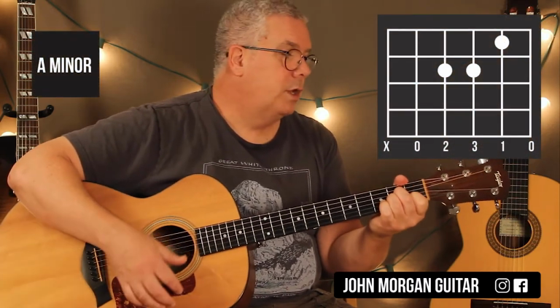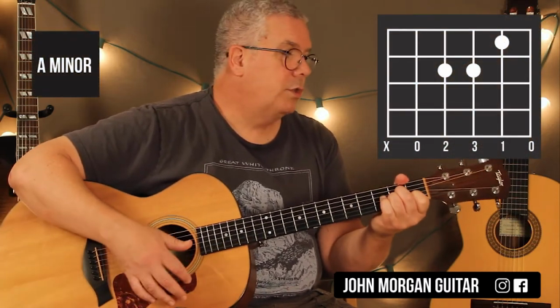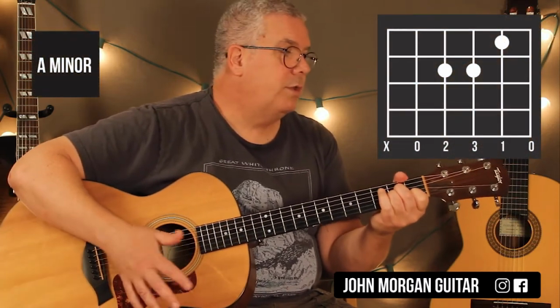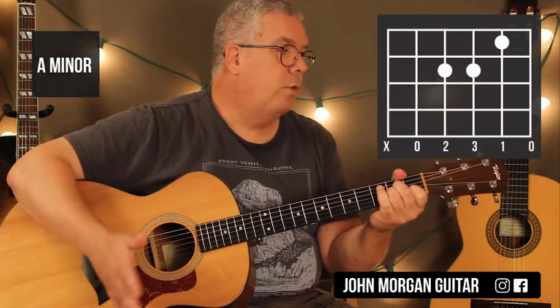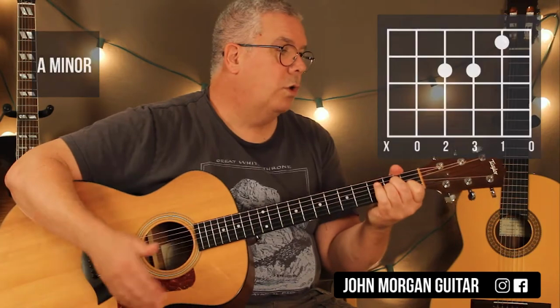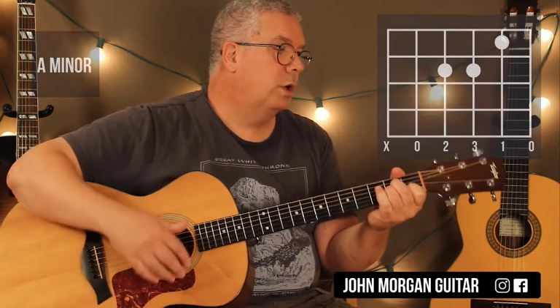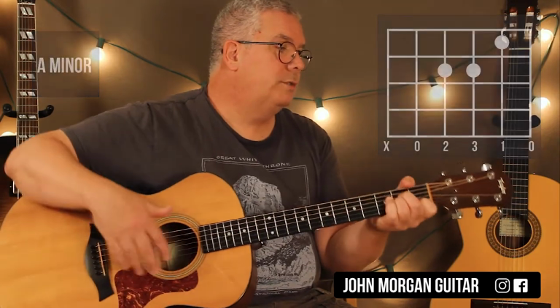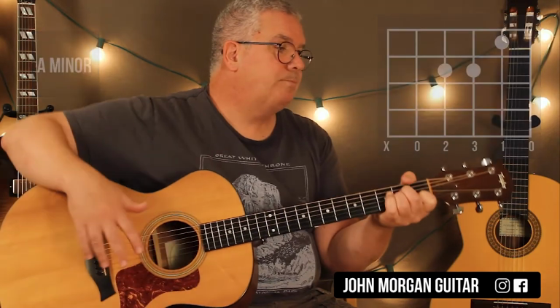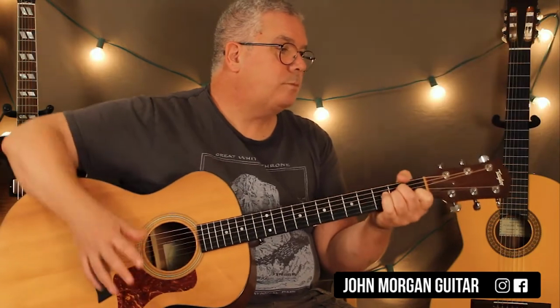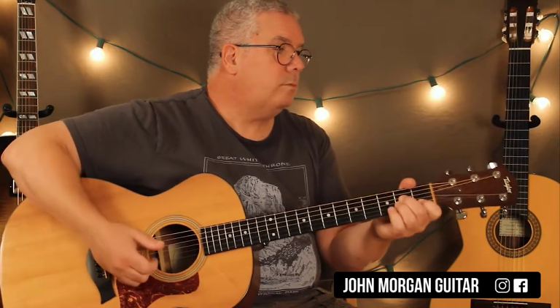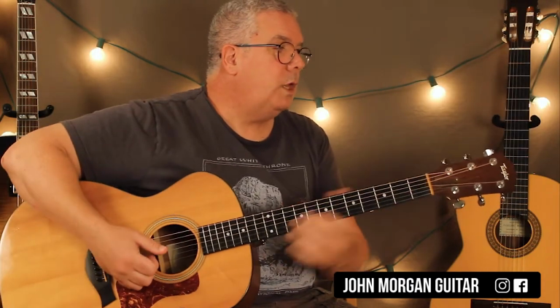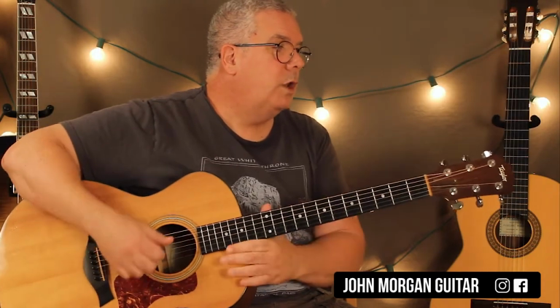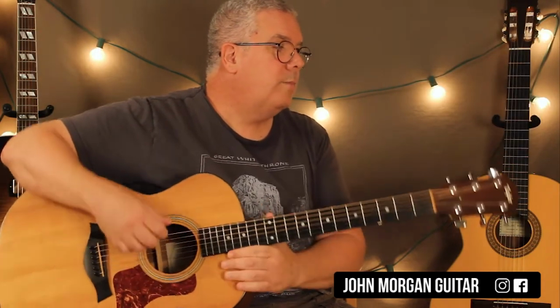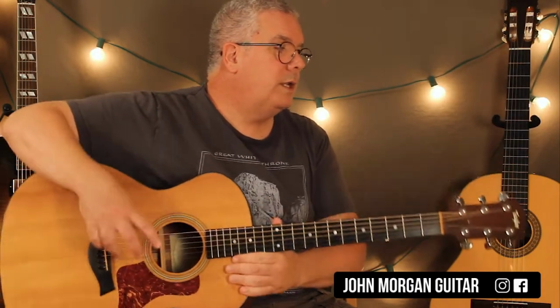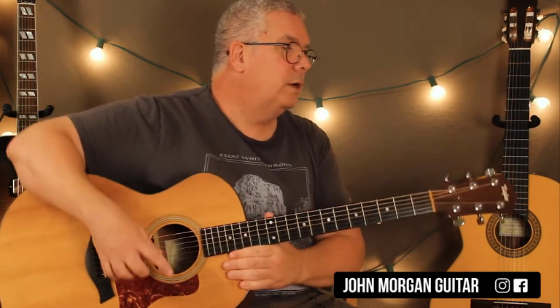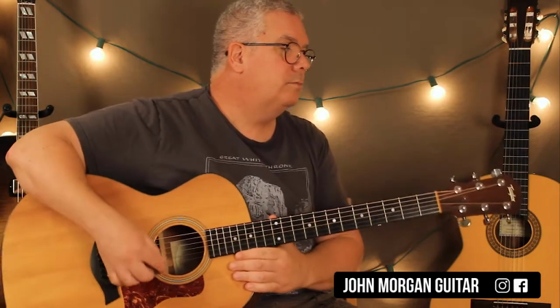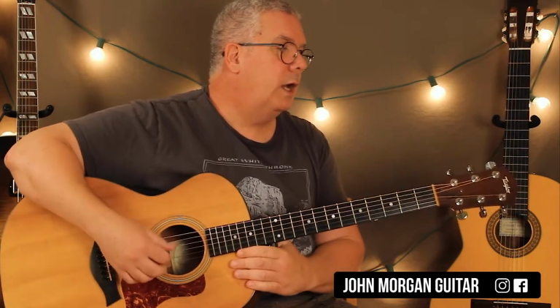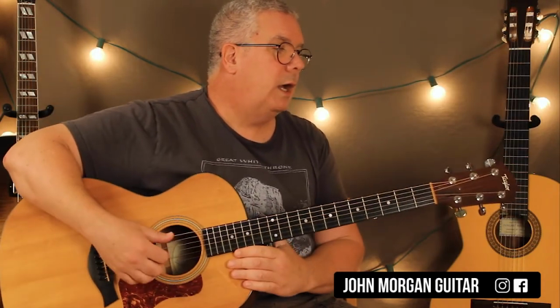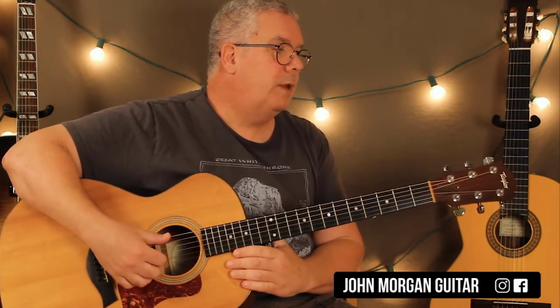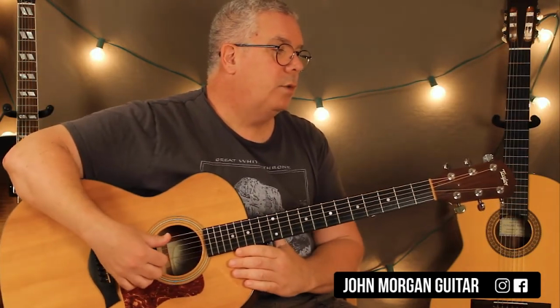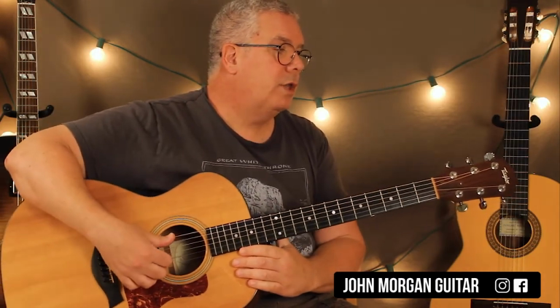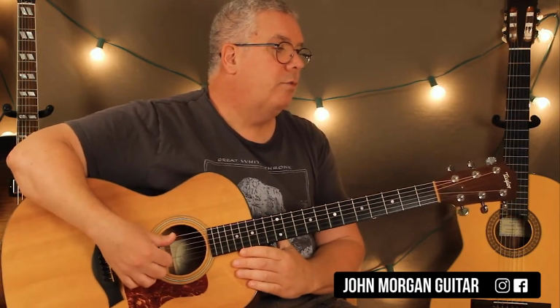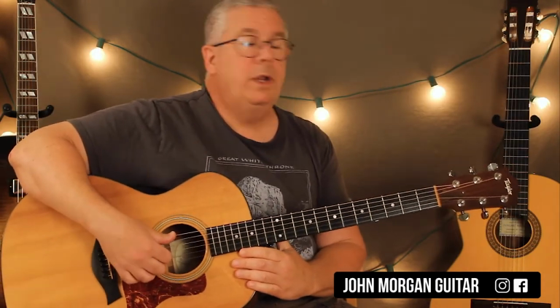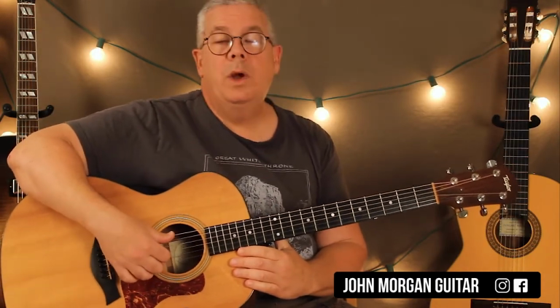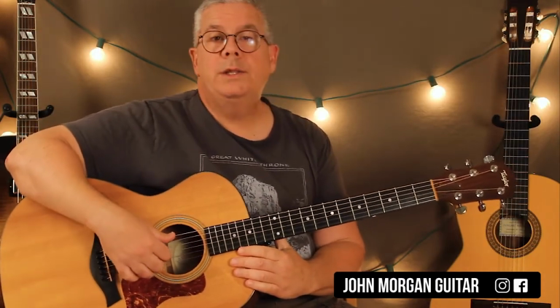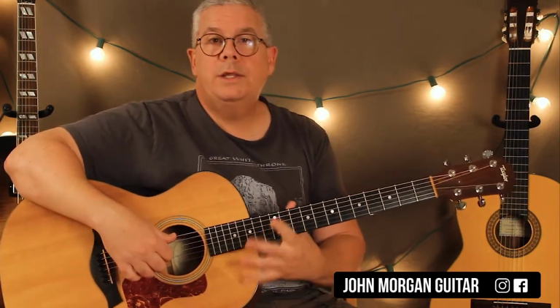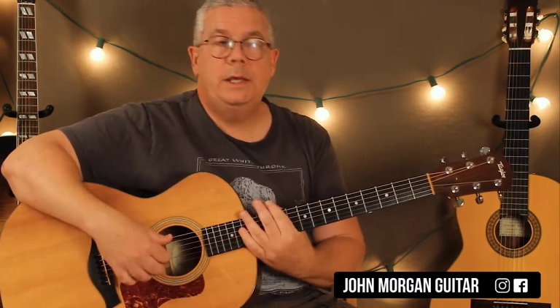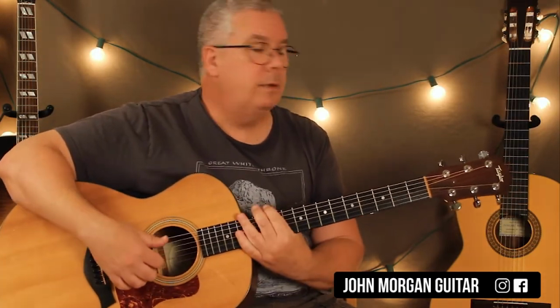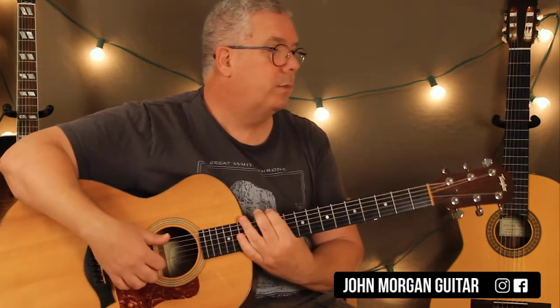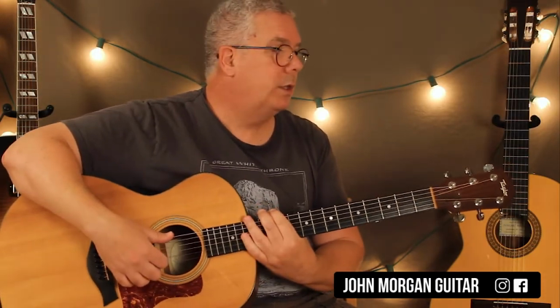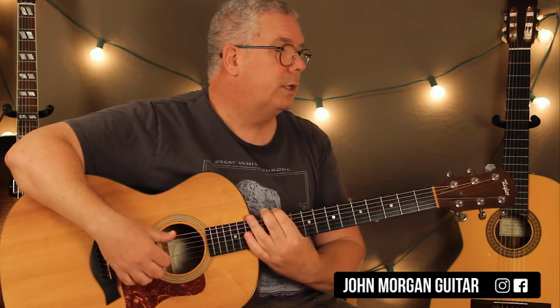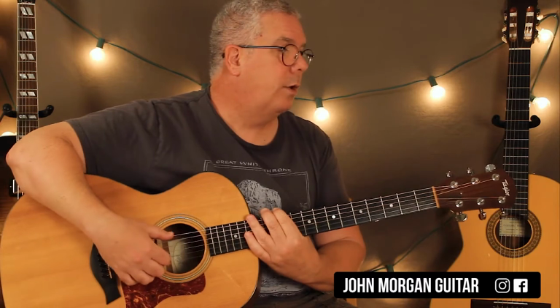So it's only 4 chords — not a big deal — and it works out really well in this key on the guitar.